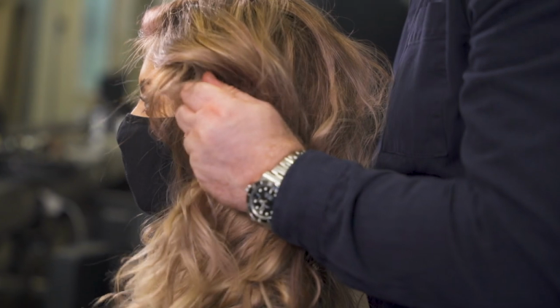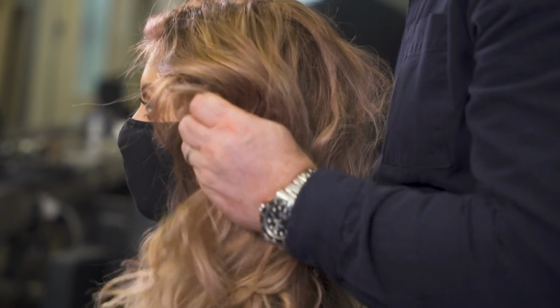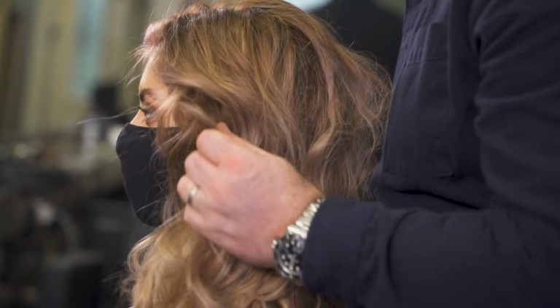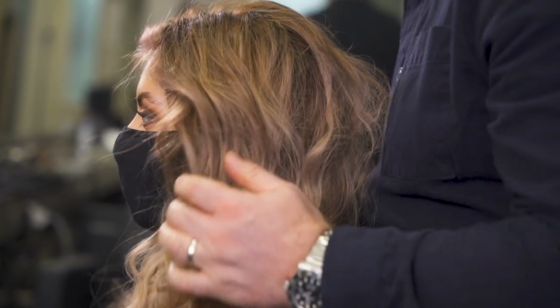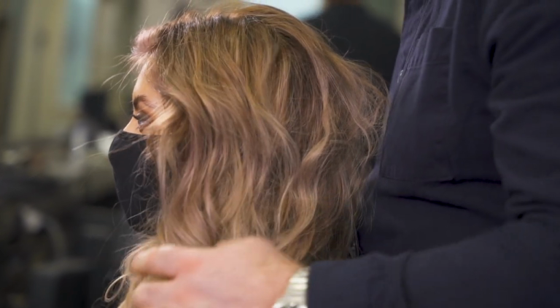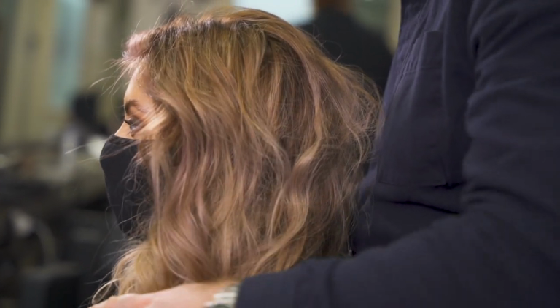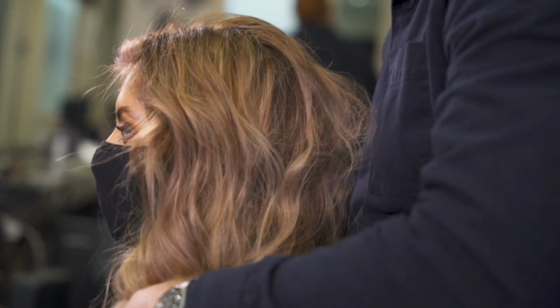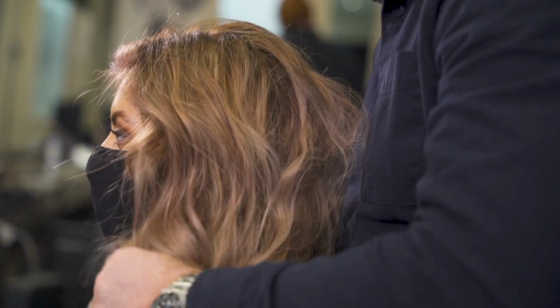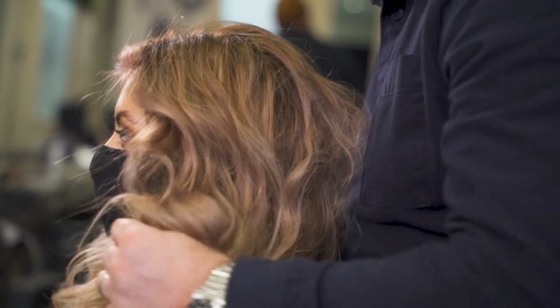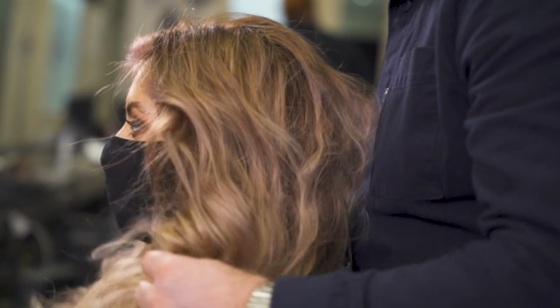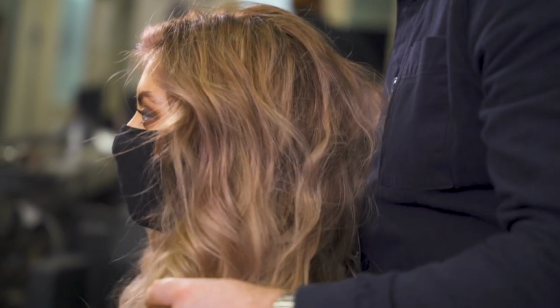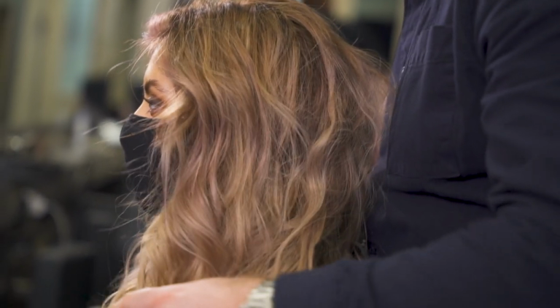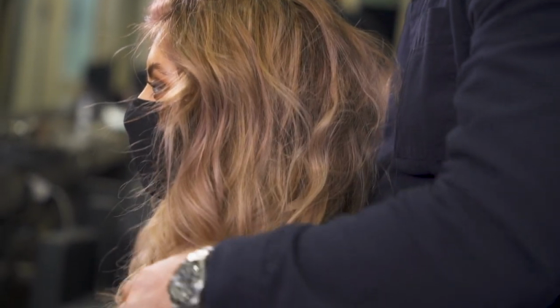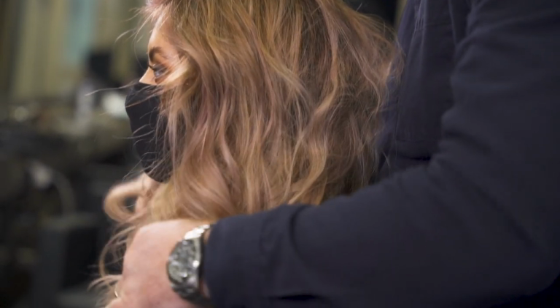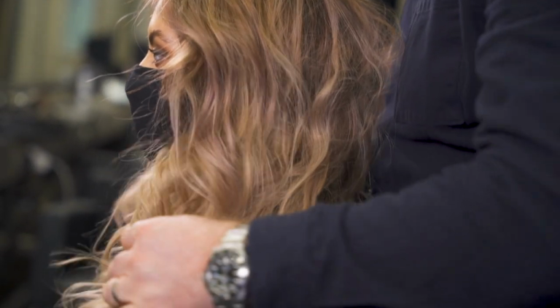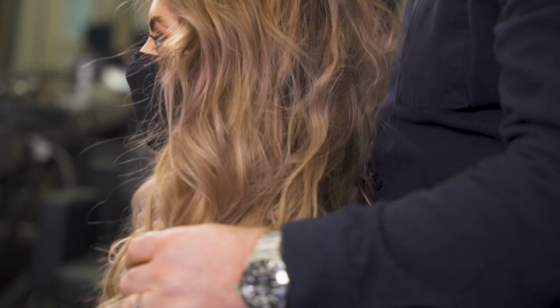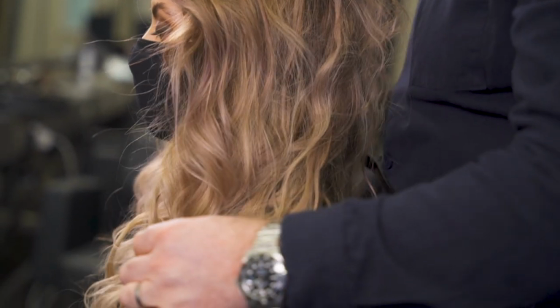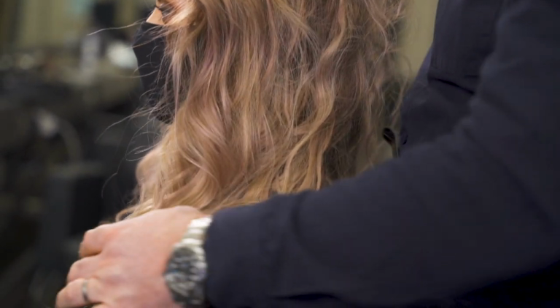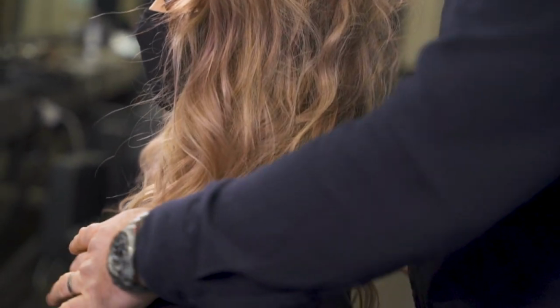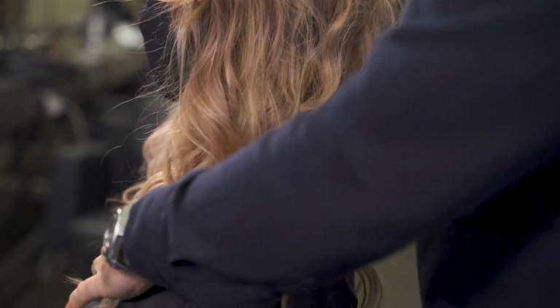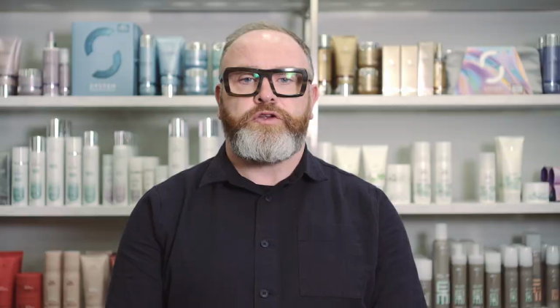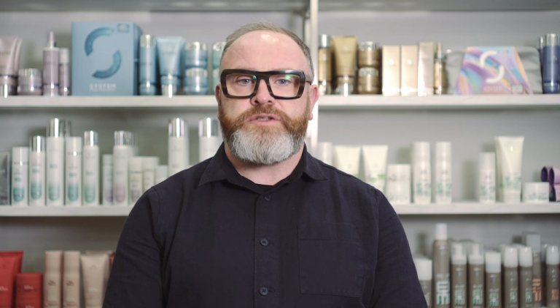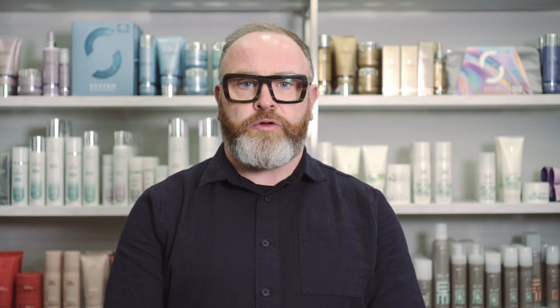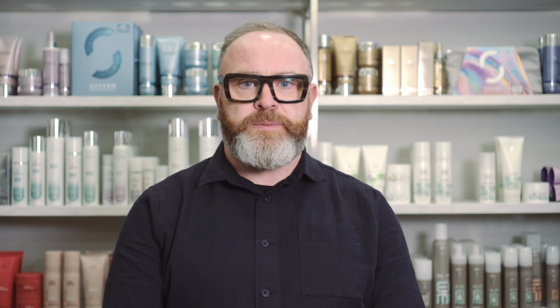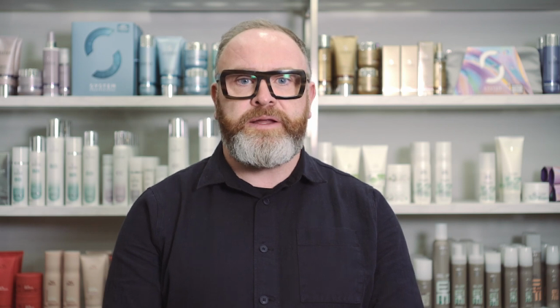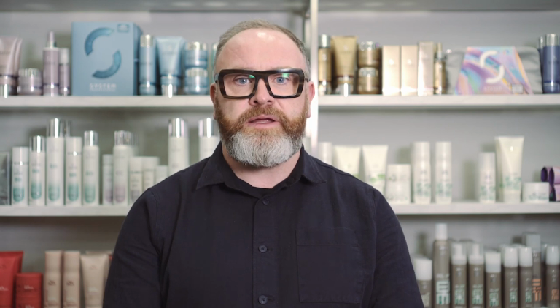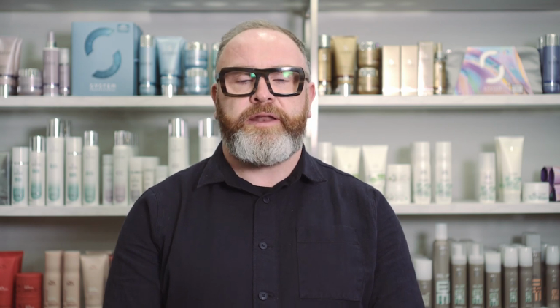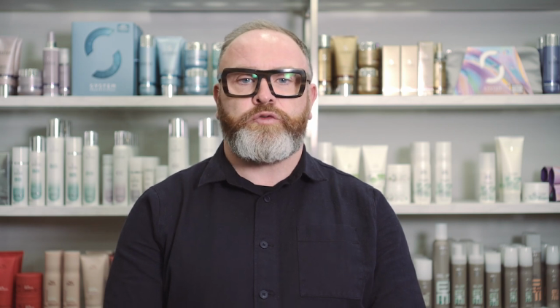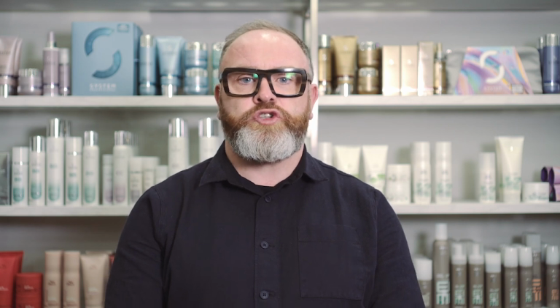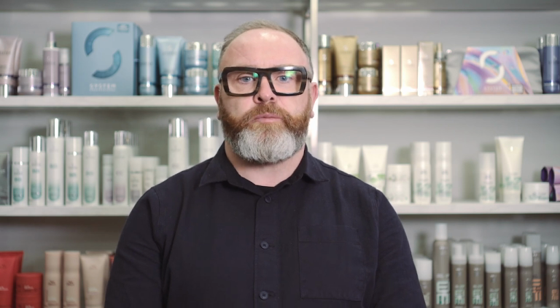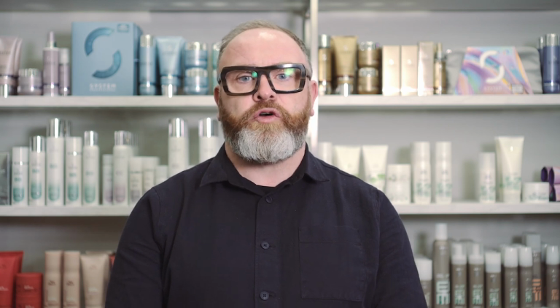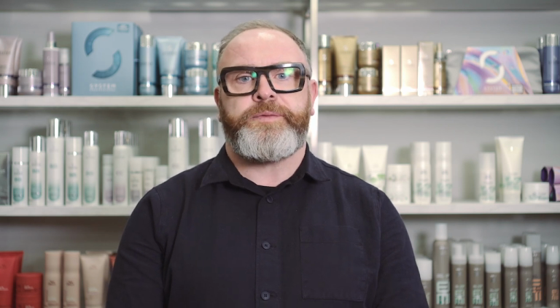My top tip to finishing hair is to make sure that you don't overload it with product. Use the product sparingly and it will do its job for you.